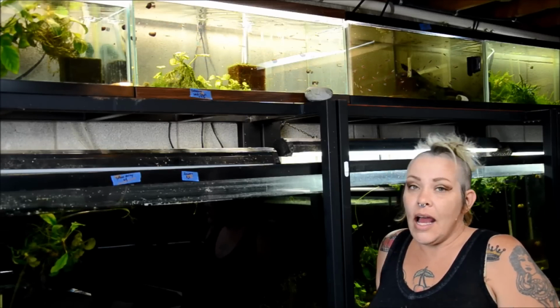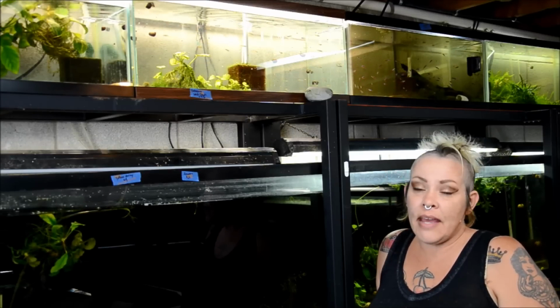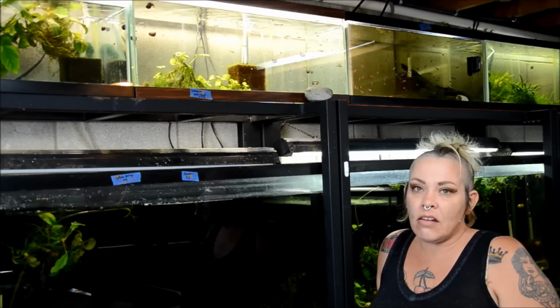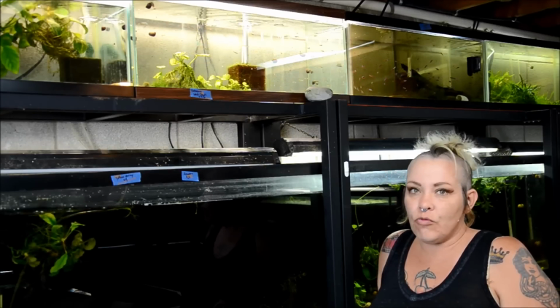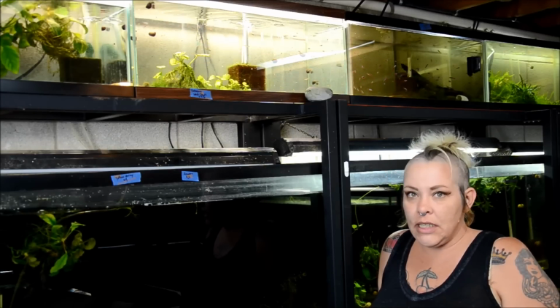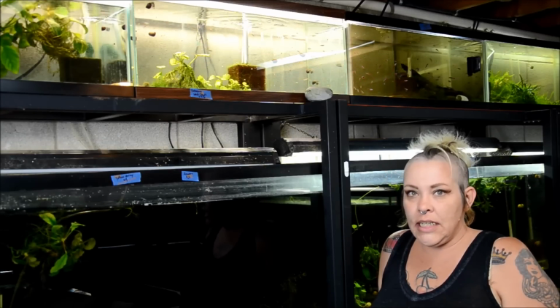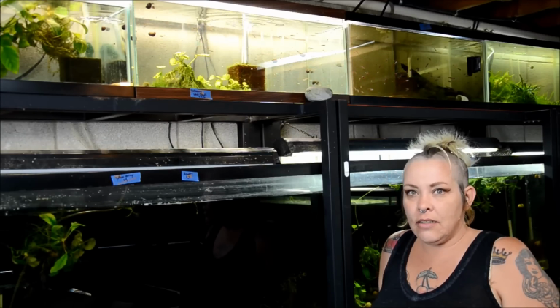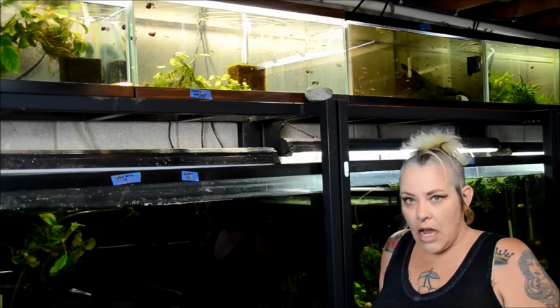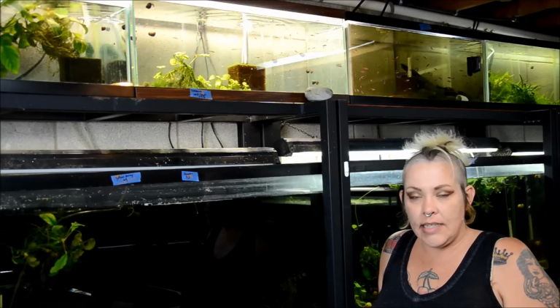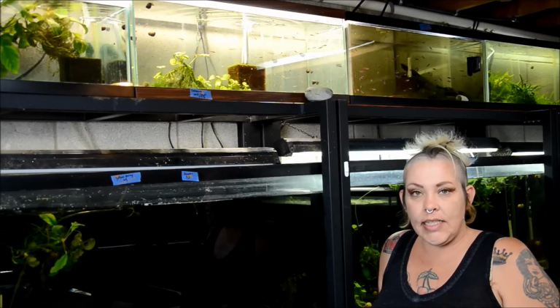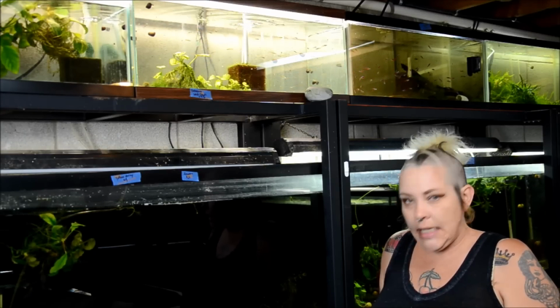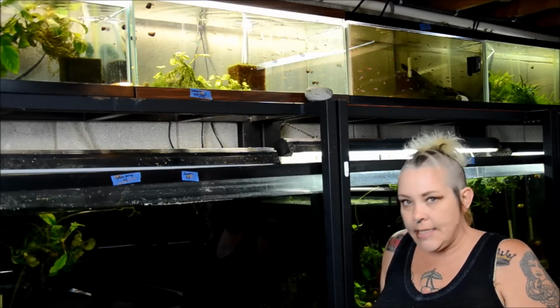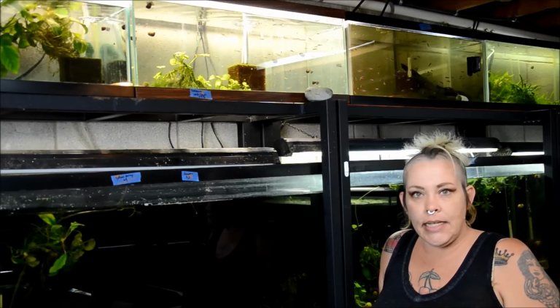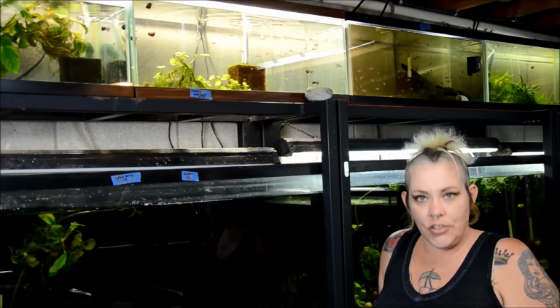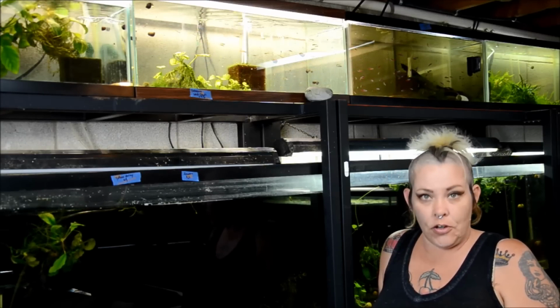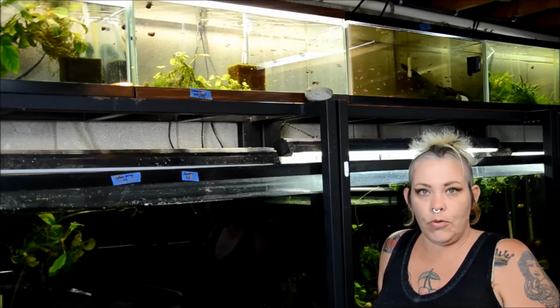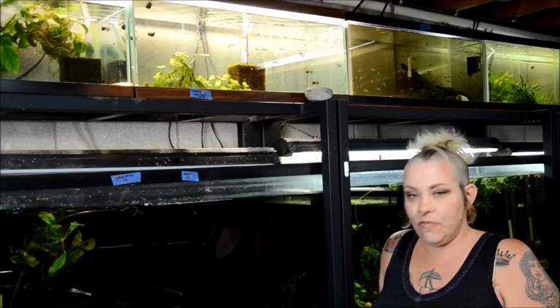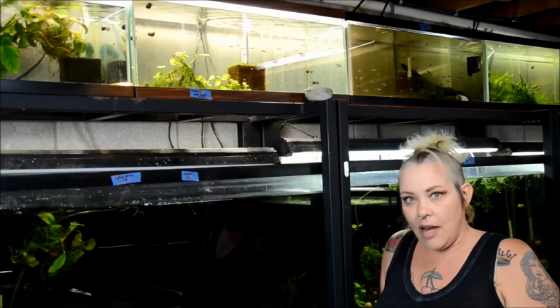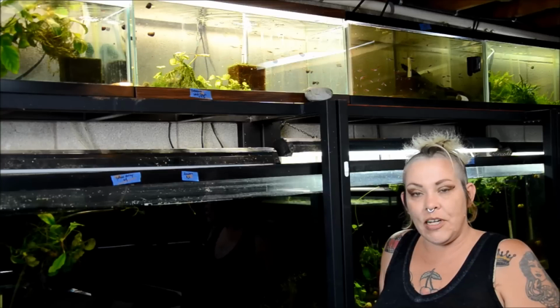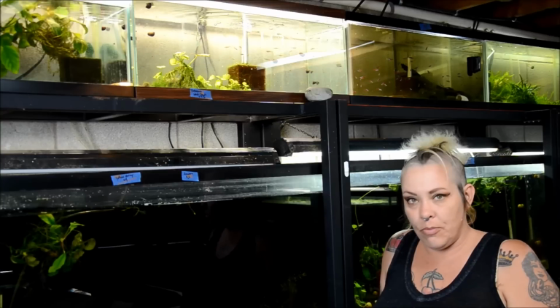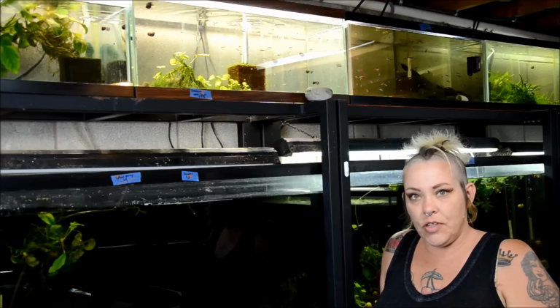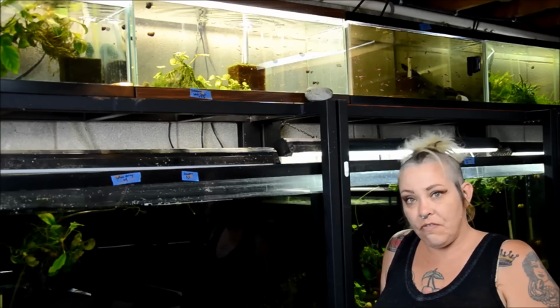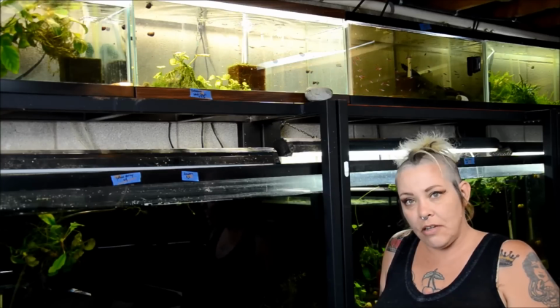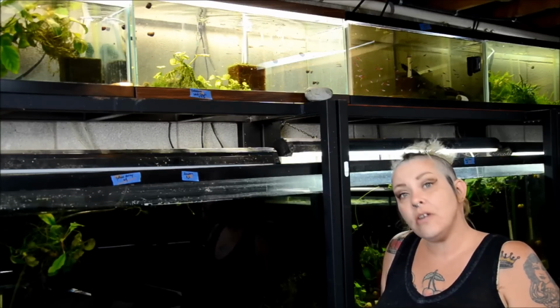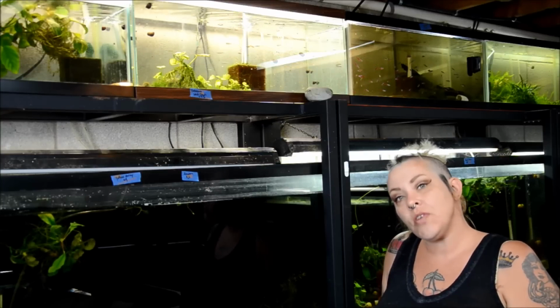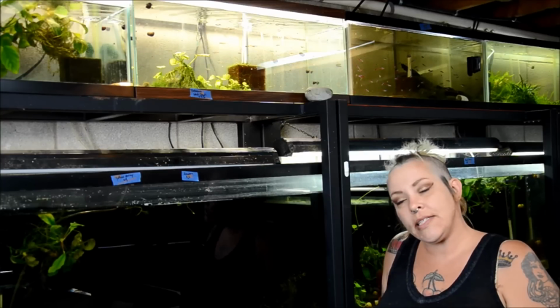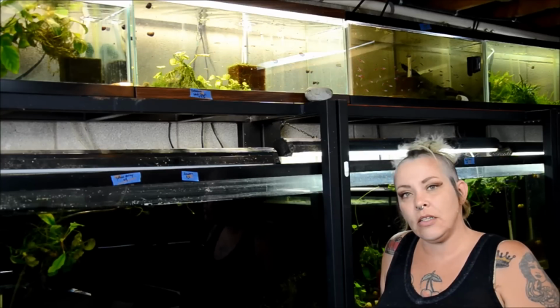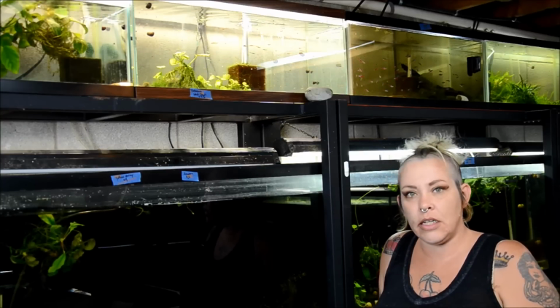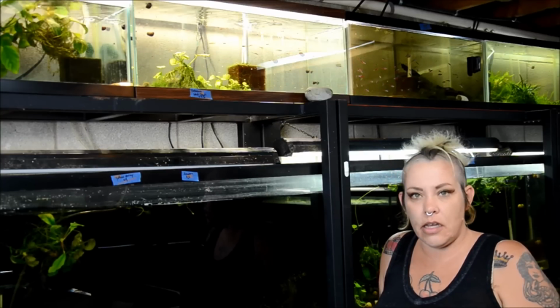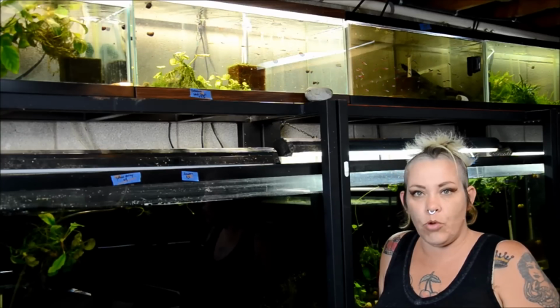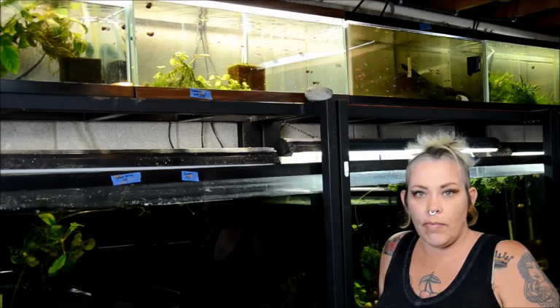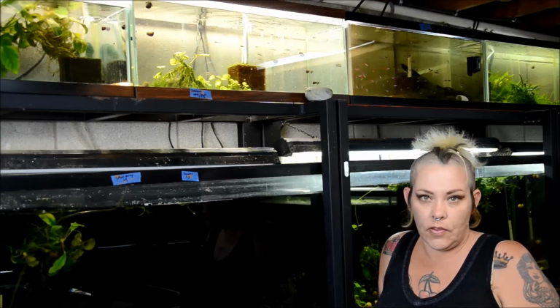They are a really nice, easy, durable, vibrant community fish. So let's take a look and I'll tell you more about them.